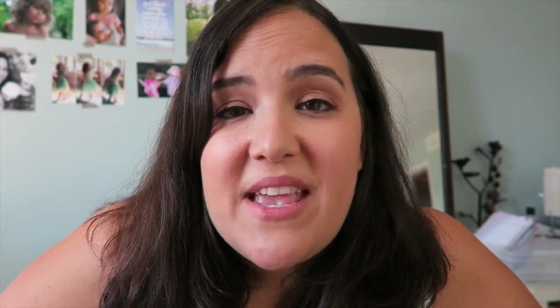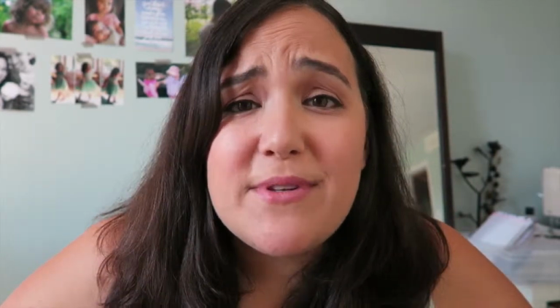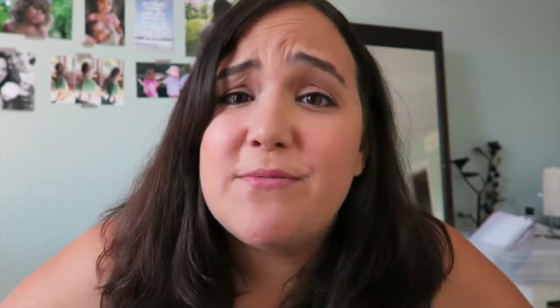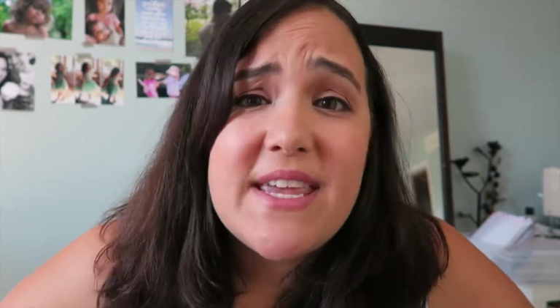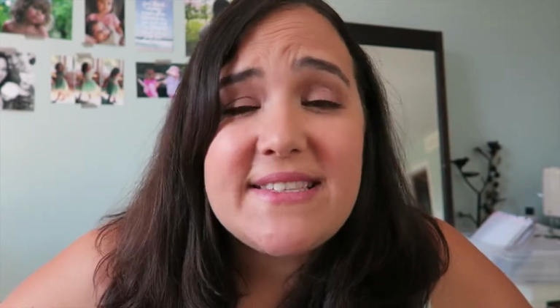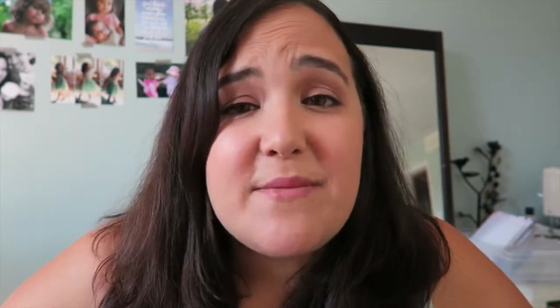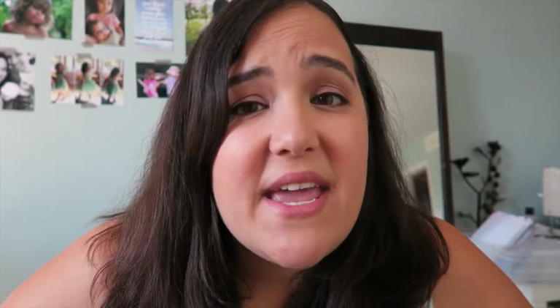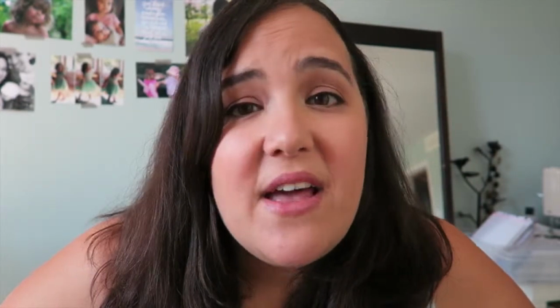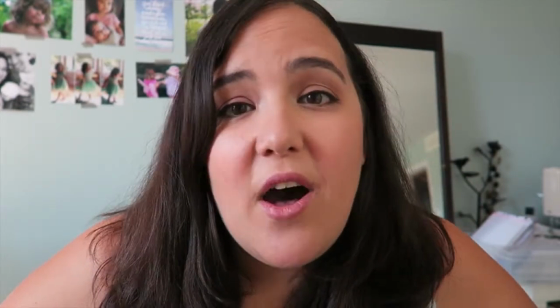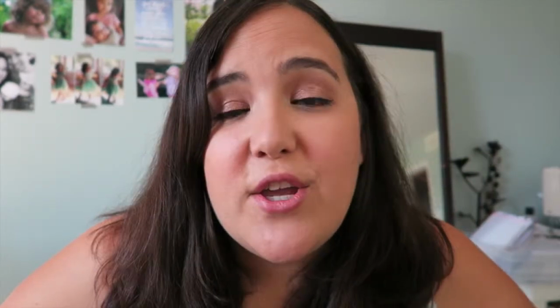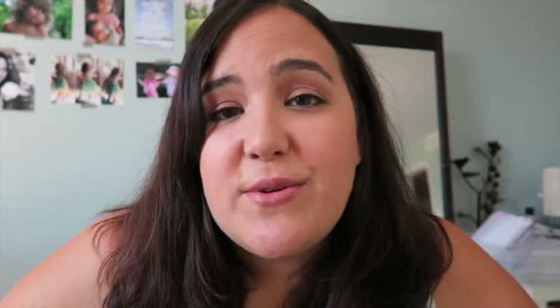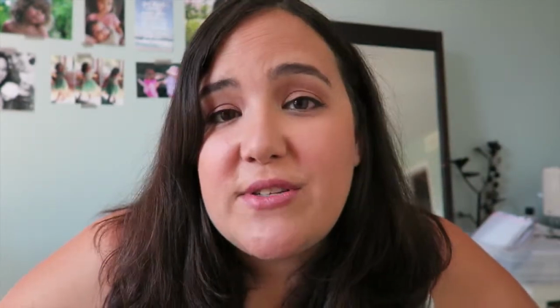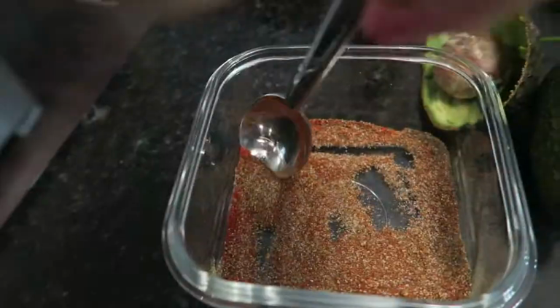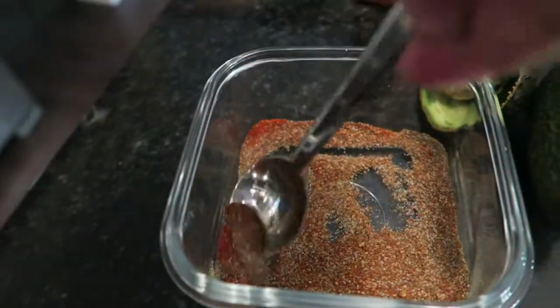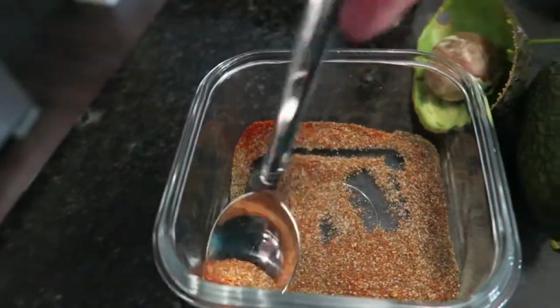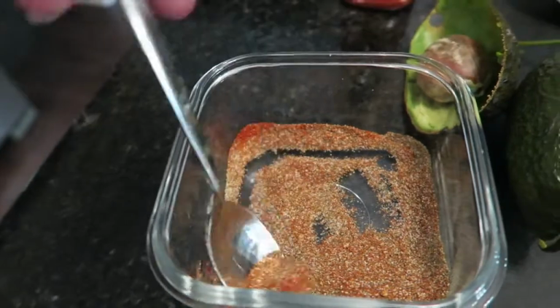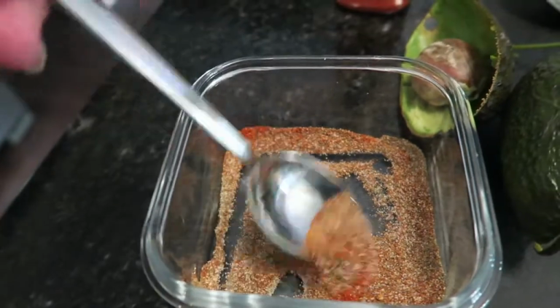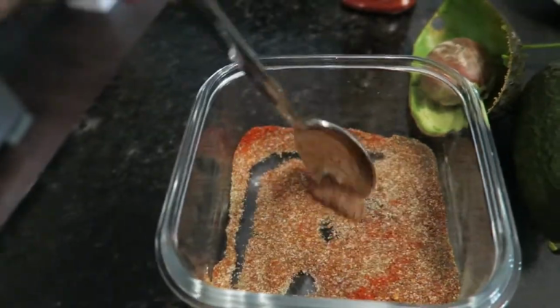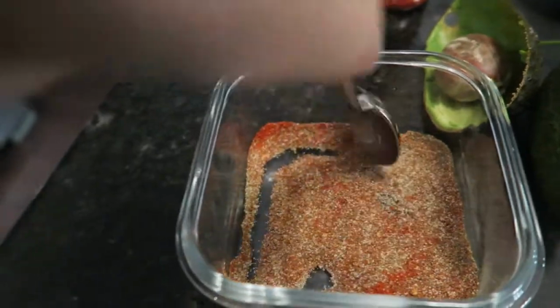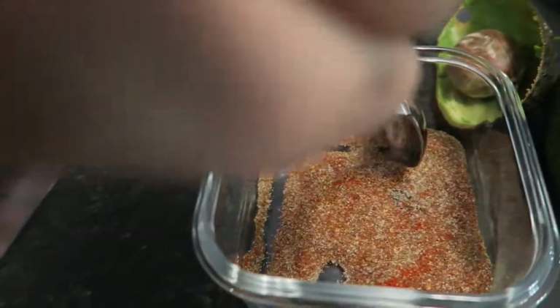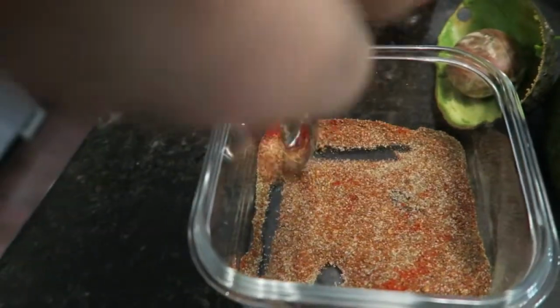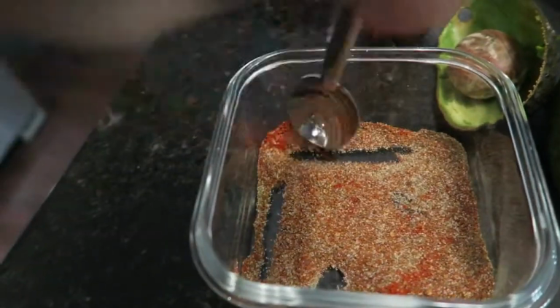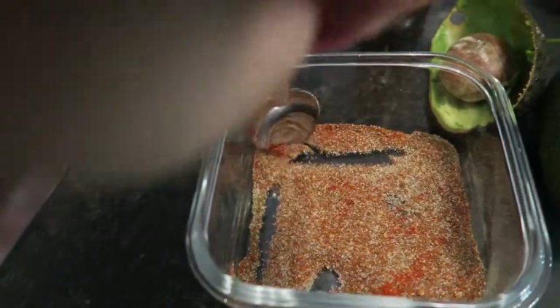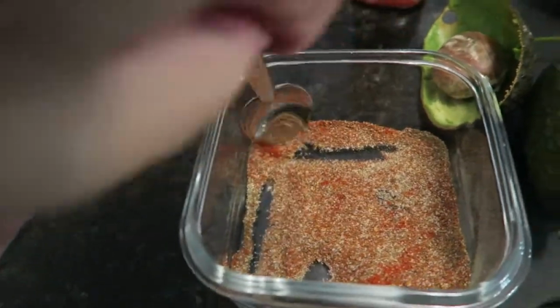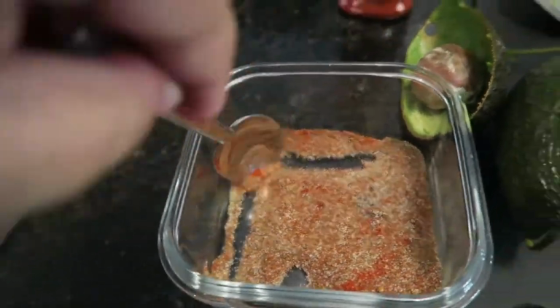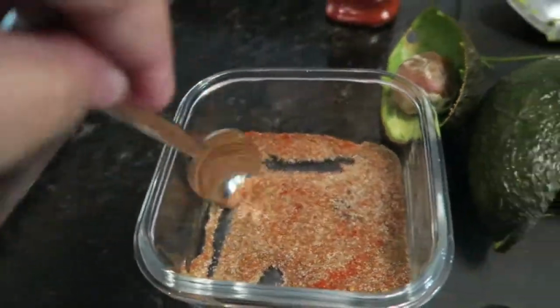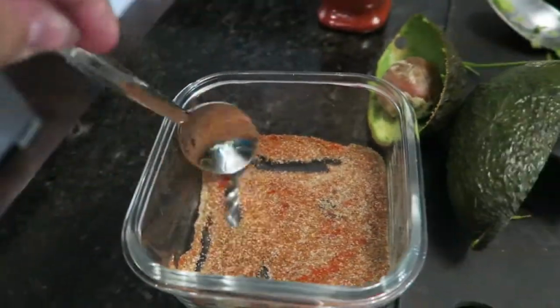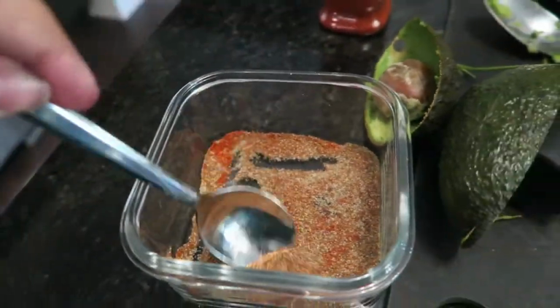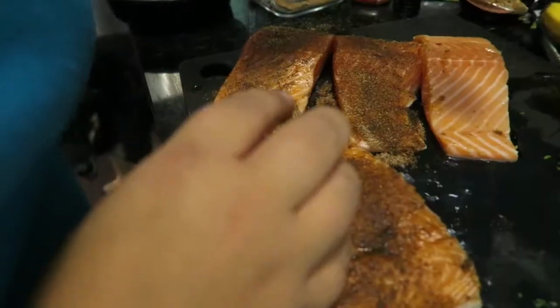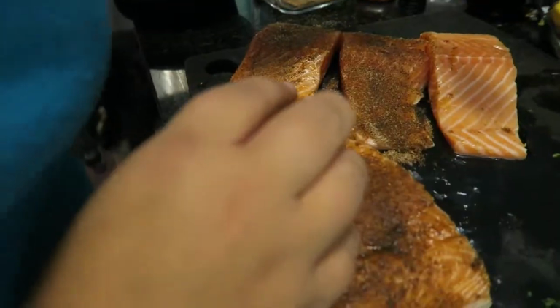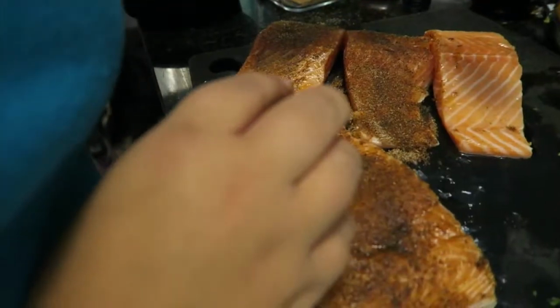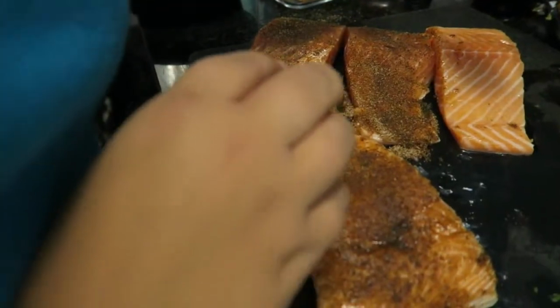It was really easy to make. All you do is take your salmon and rub on a special spice mixture that's detailed in the recipe.